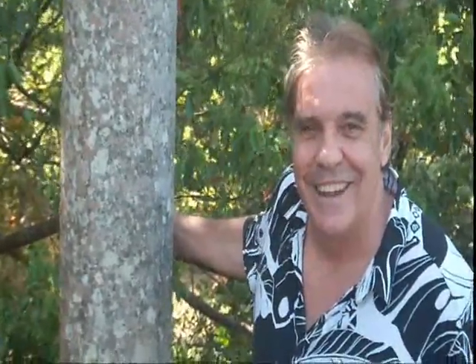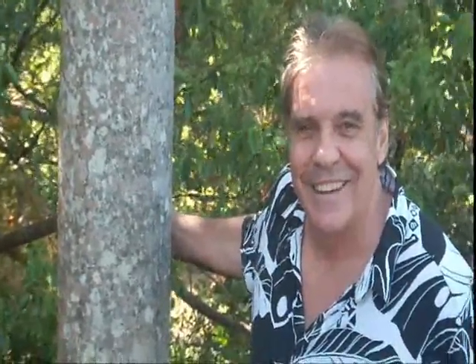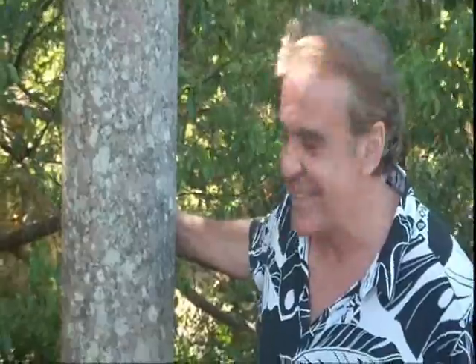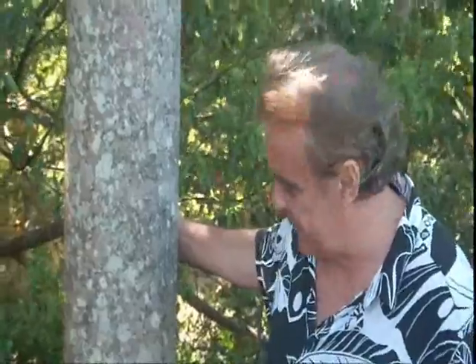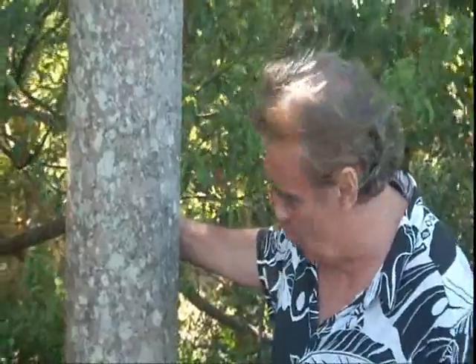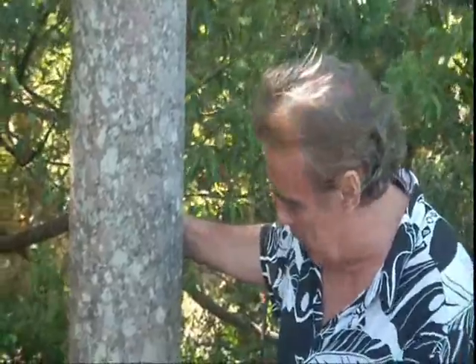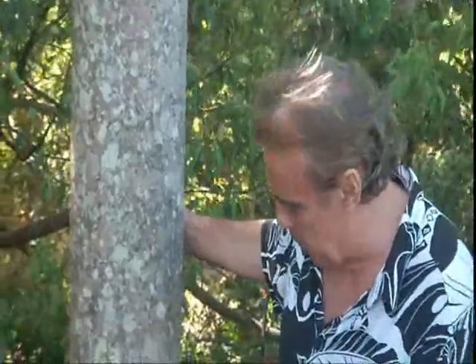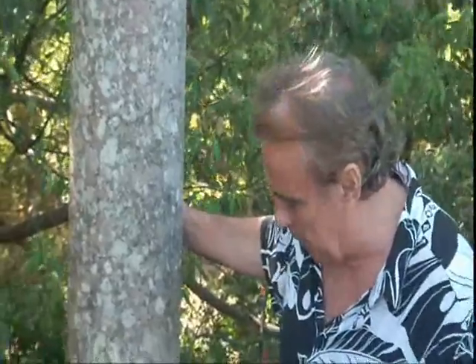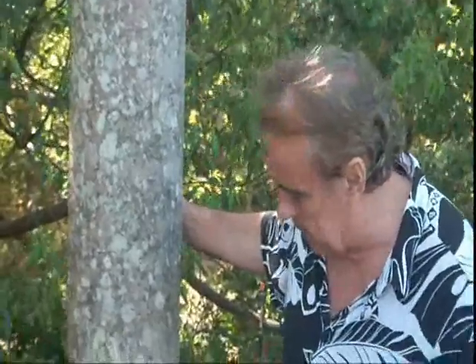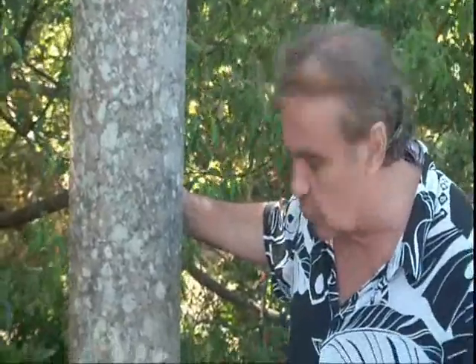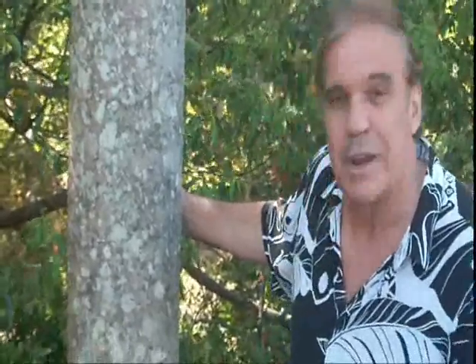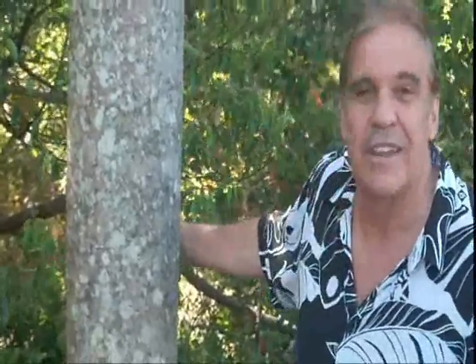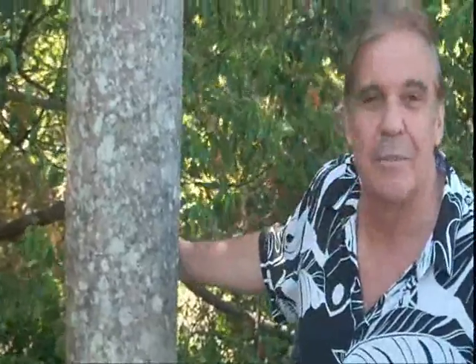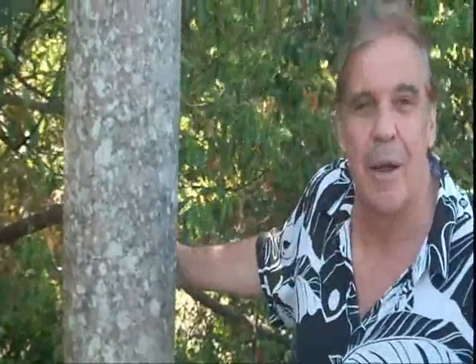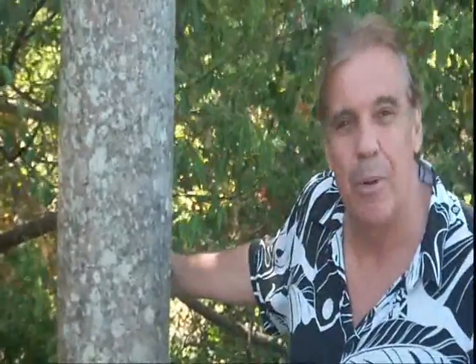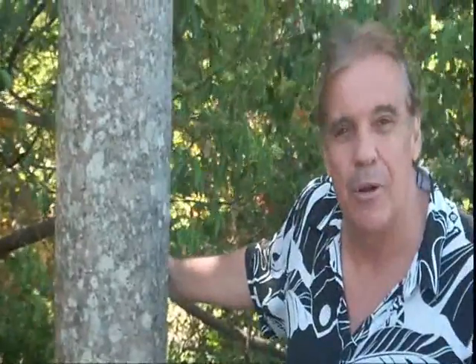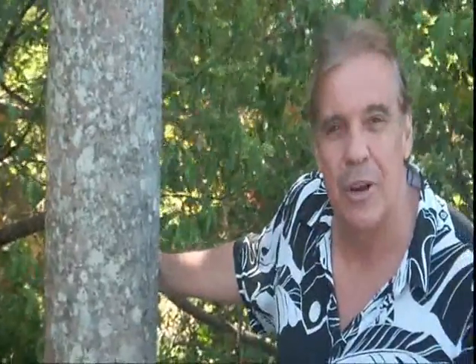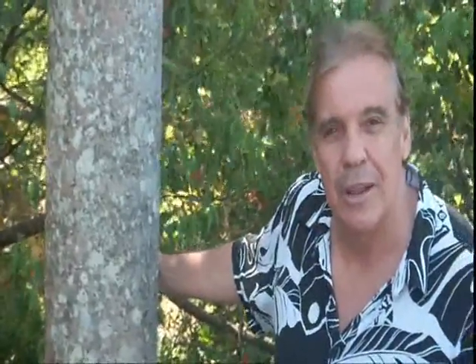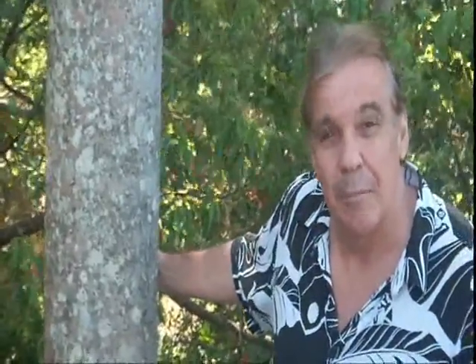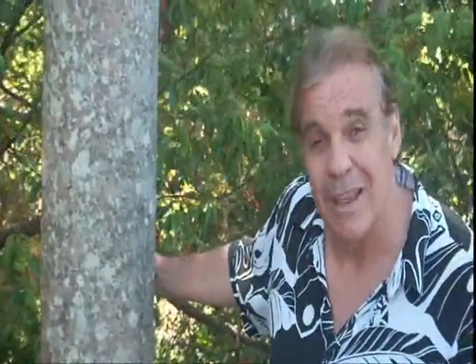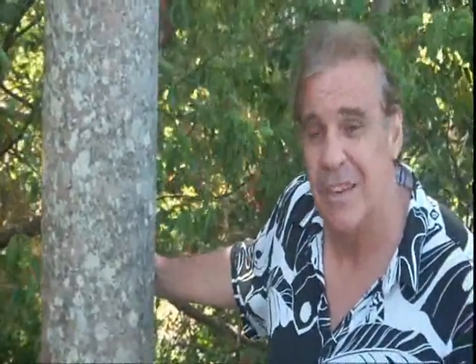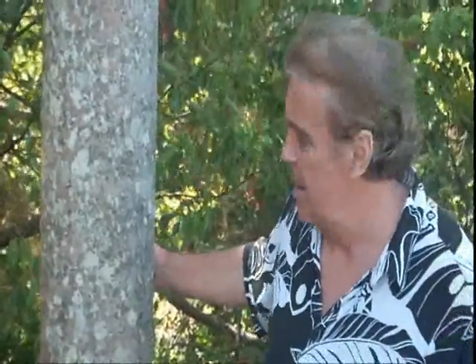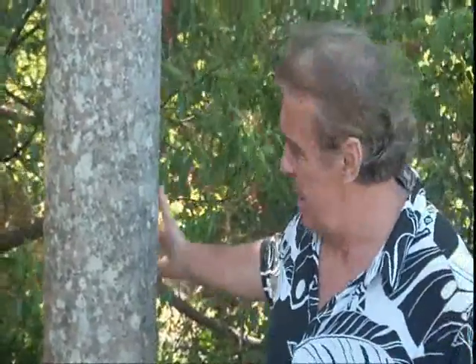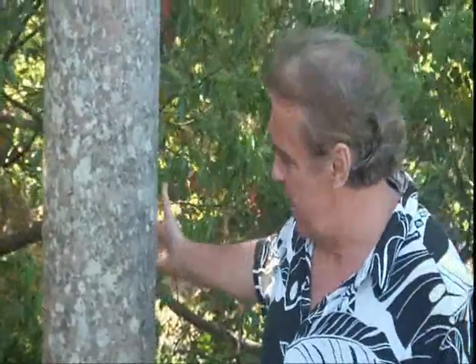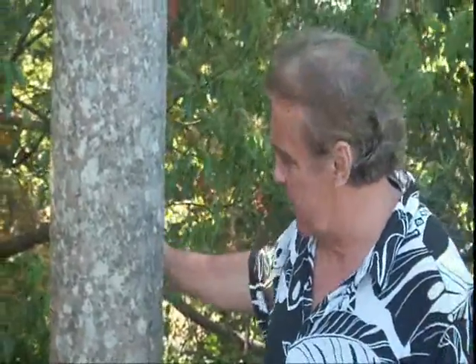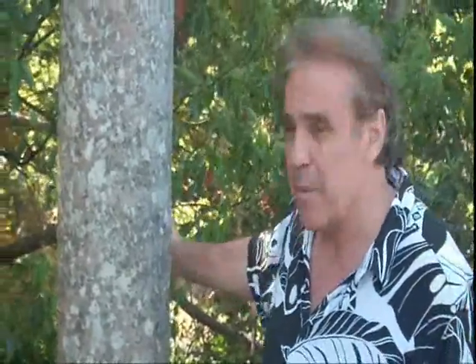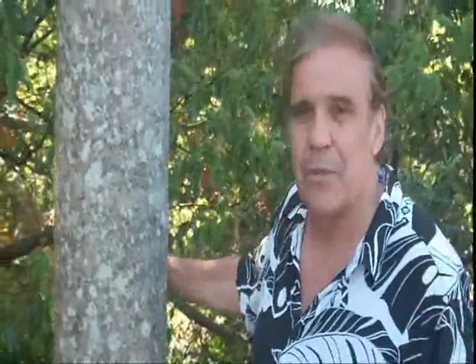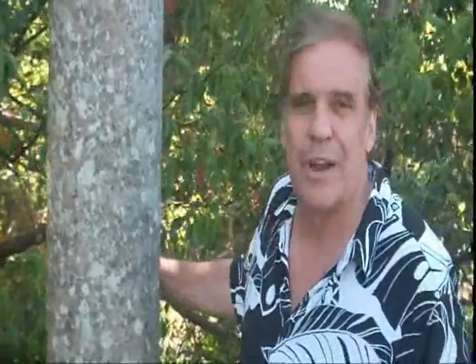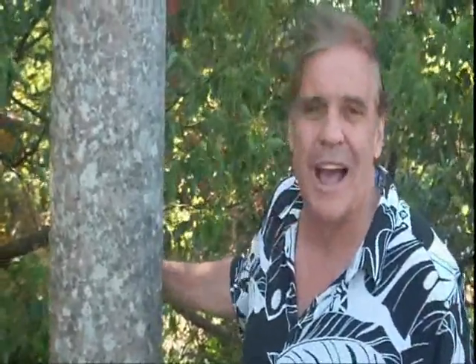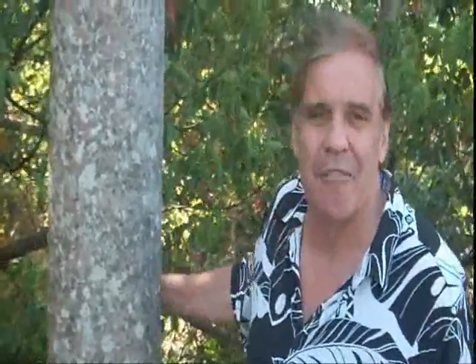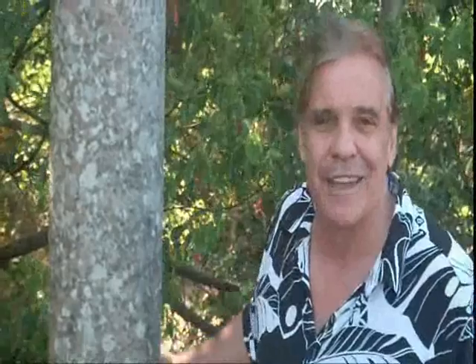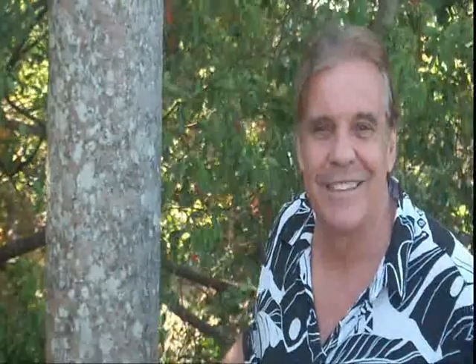That growth would normally take twenty years or more in a pine tree, and this is around about three and a half years old.